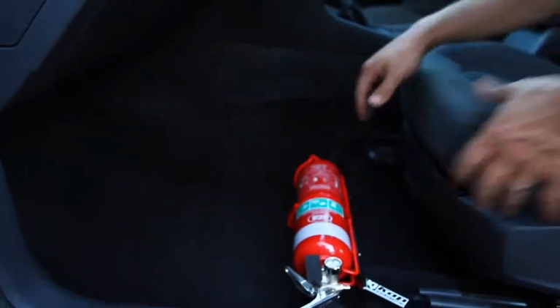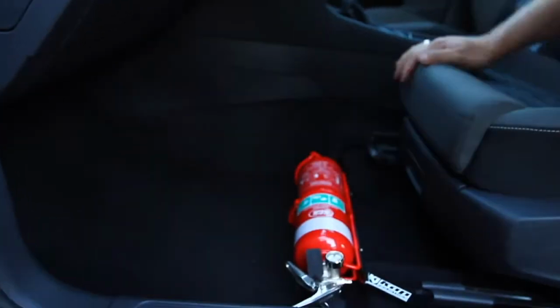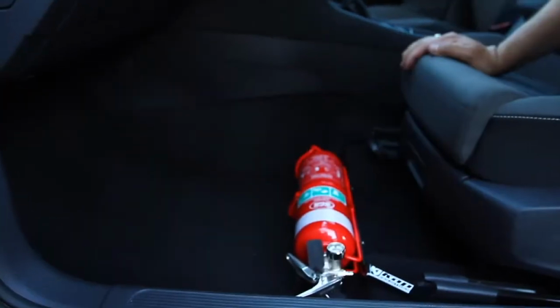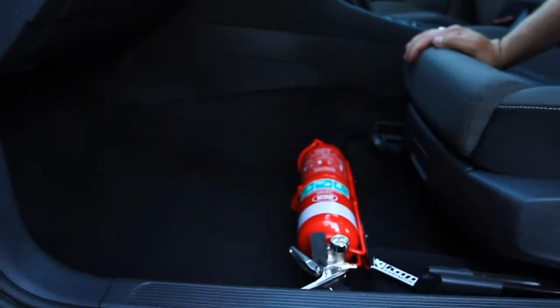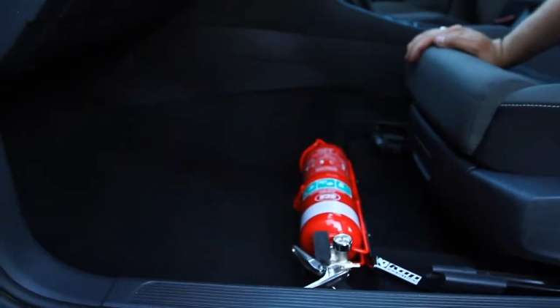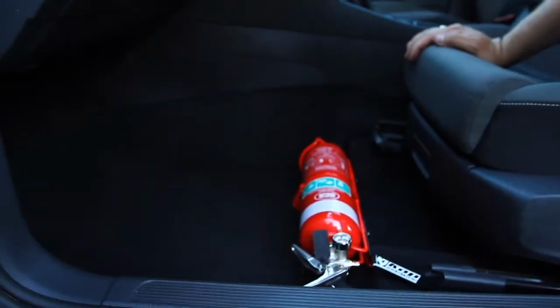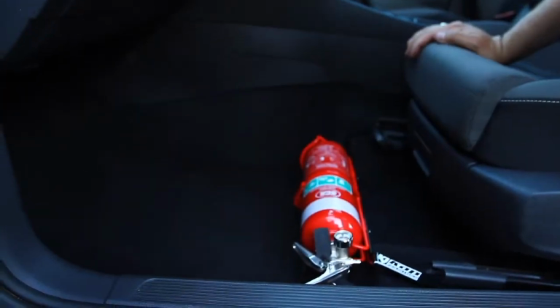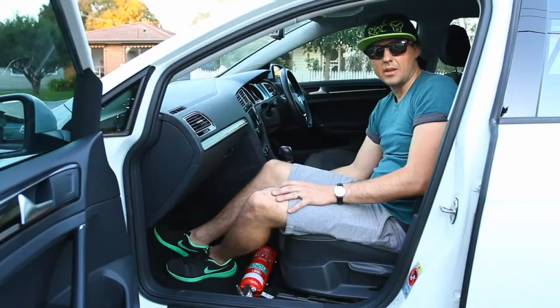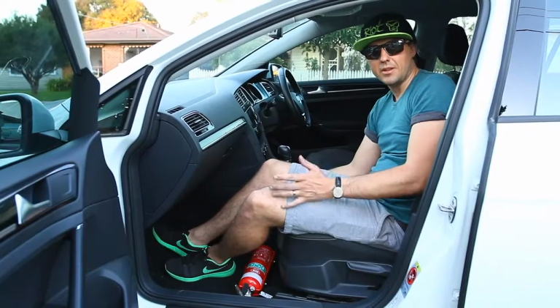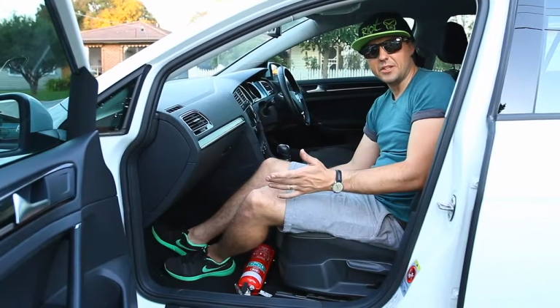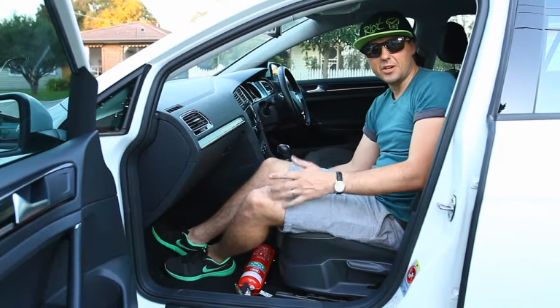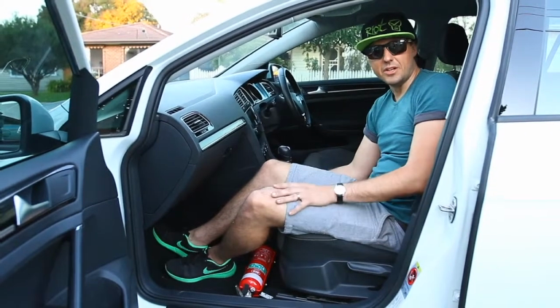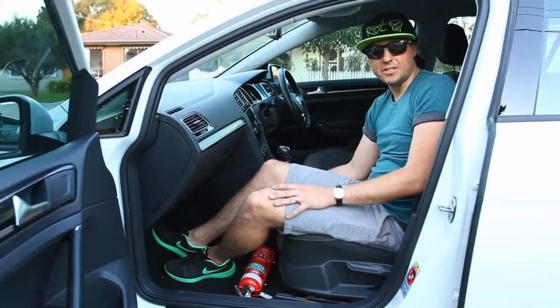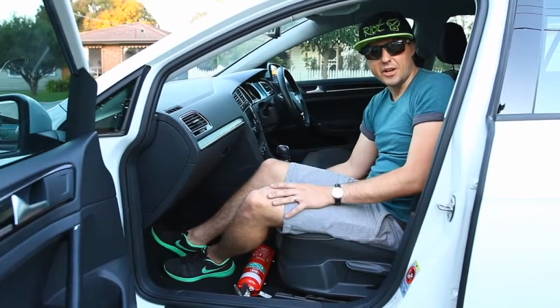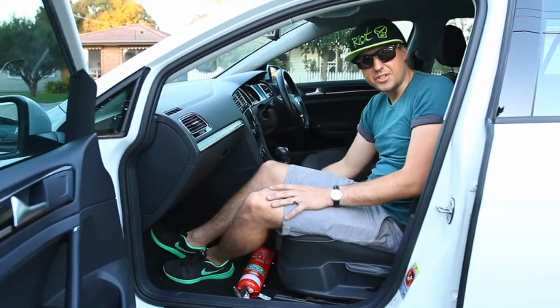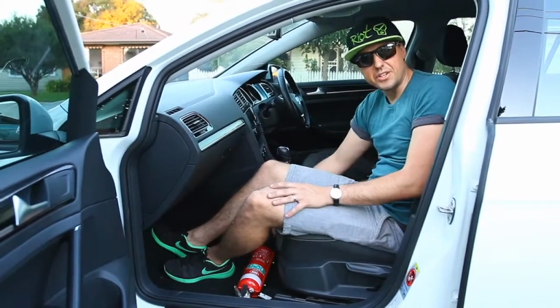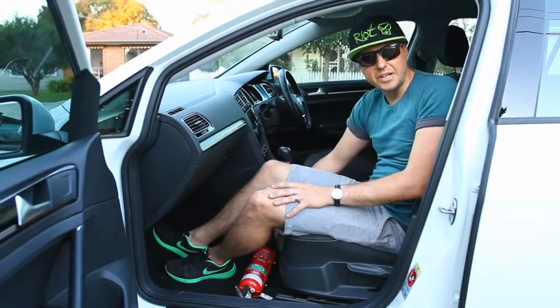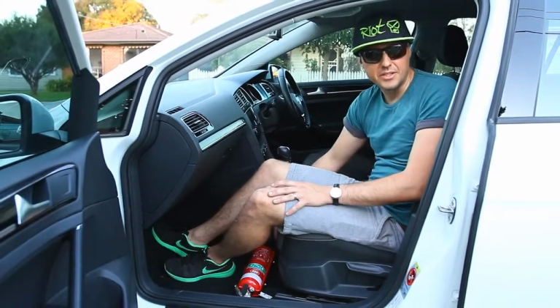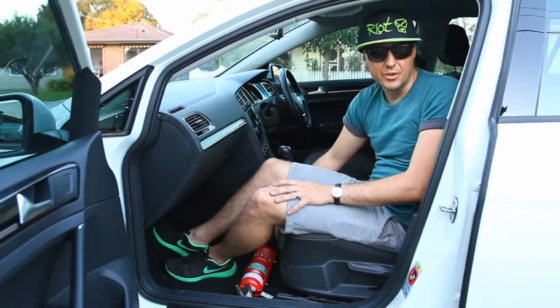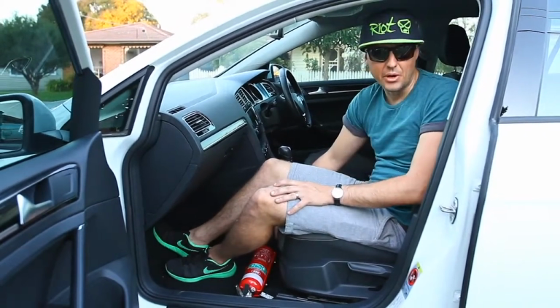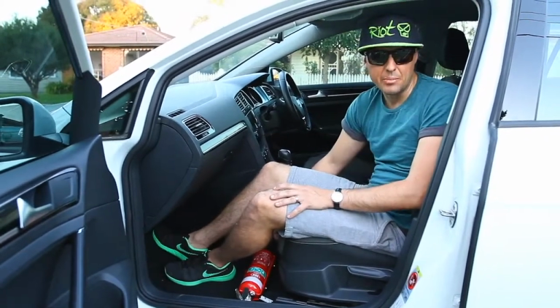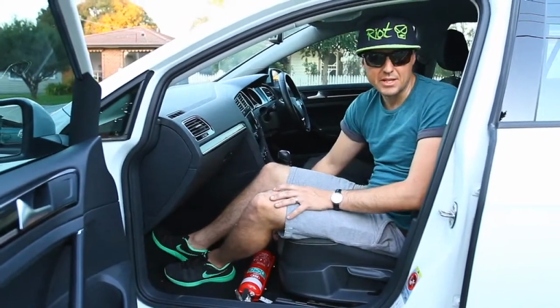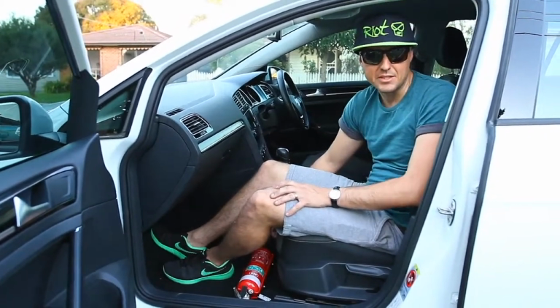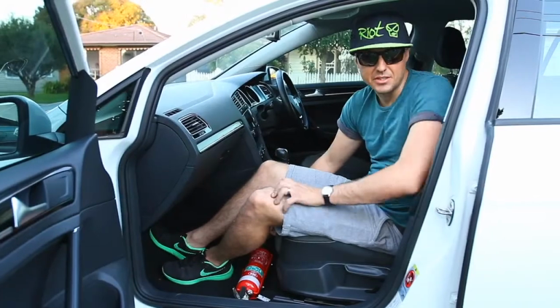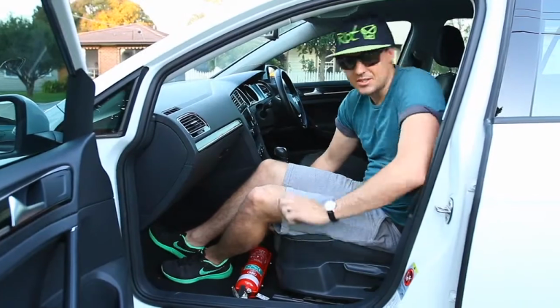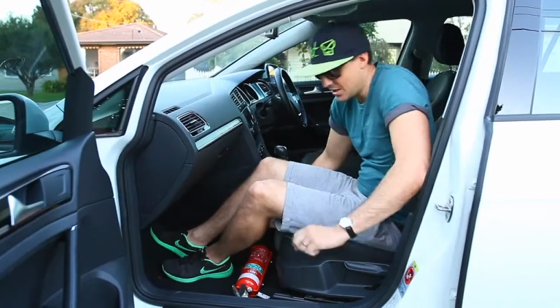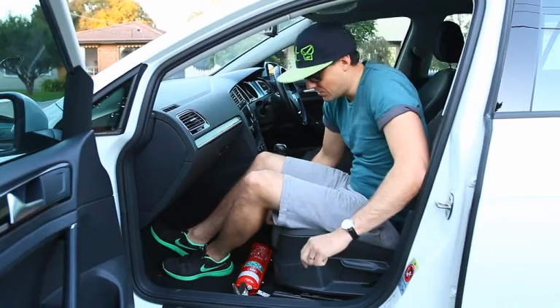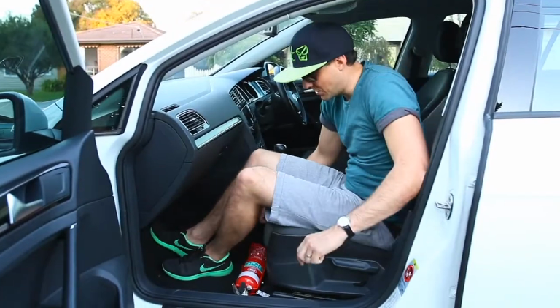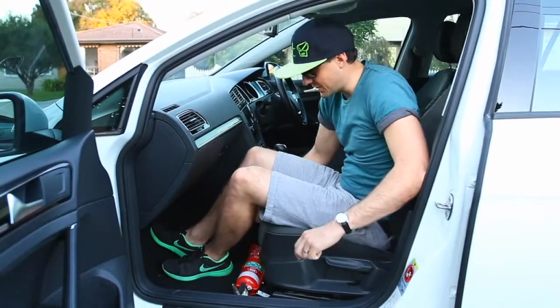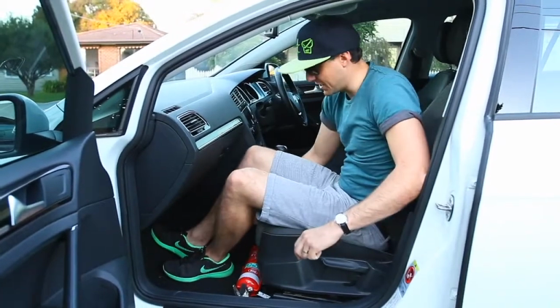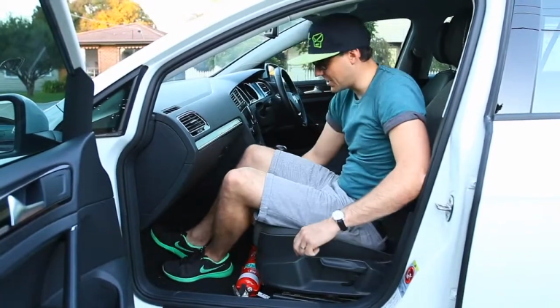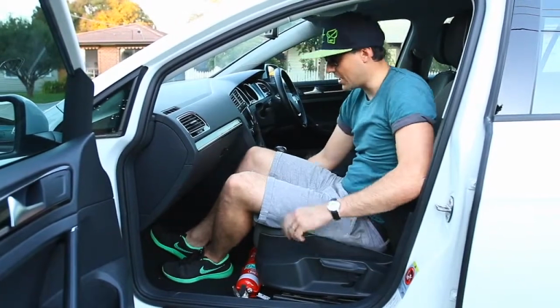Done. The design is such that it doesn't annoy the passengers while sitting in the car.